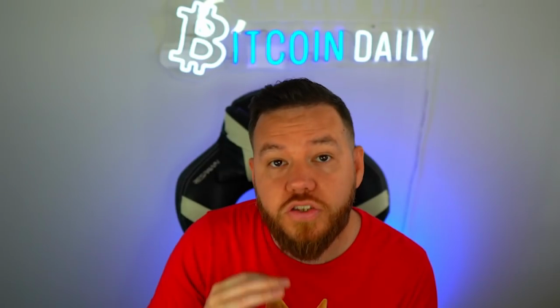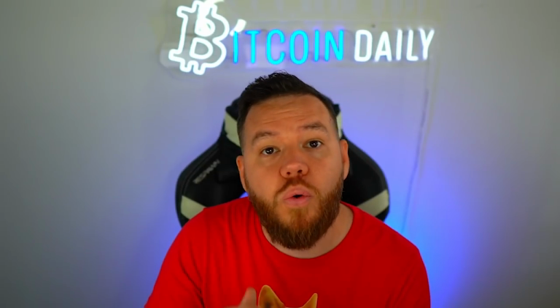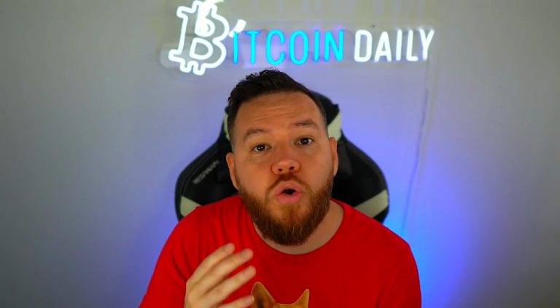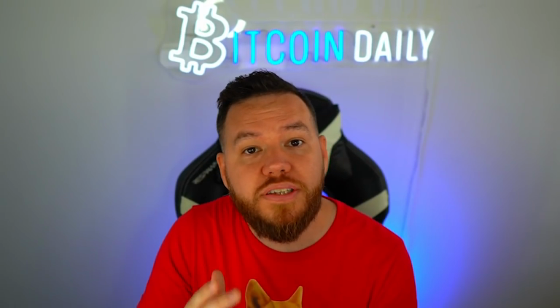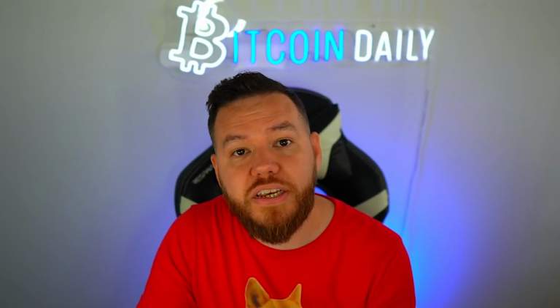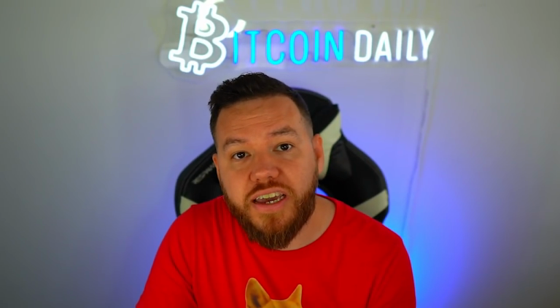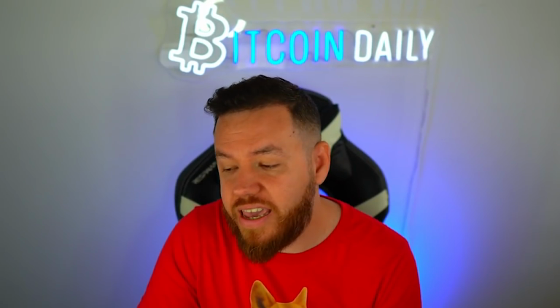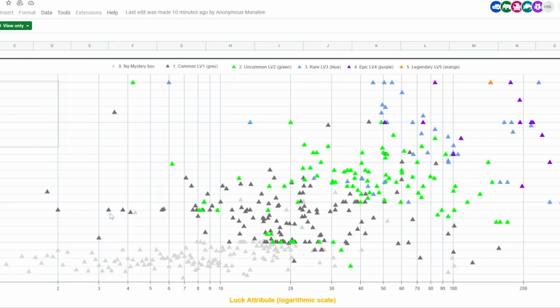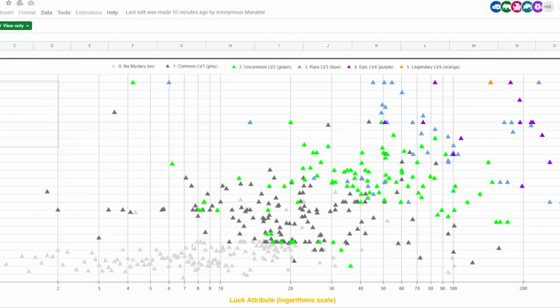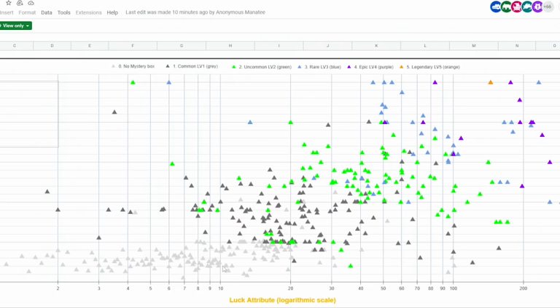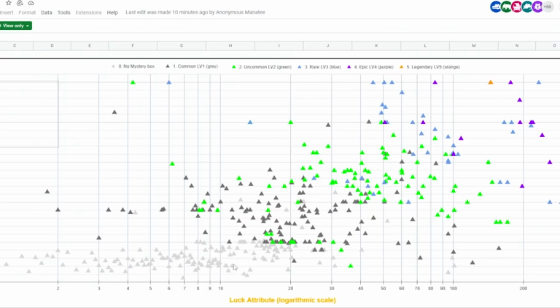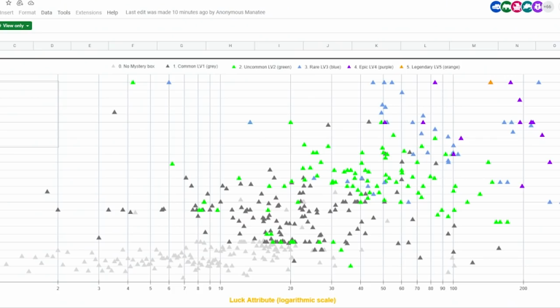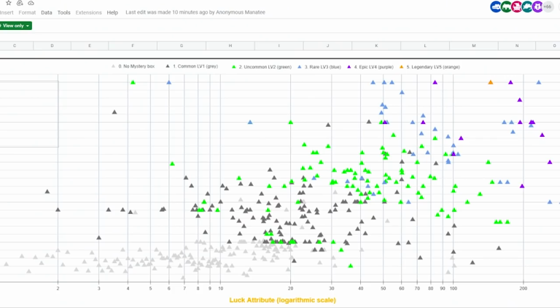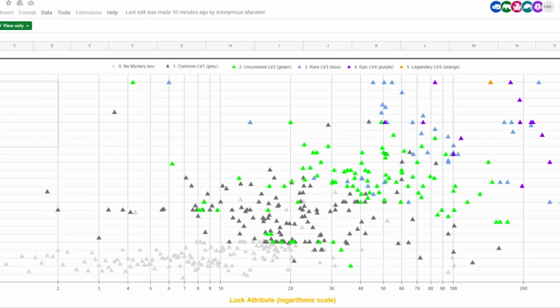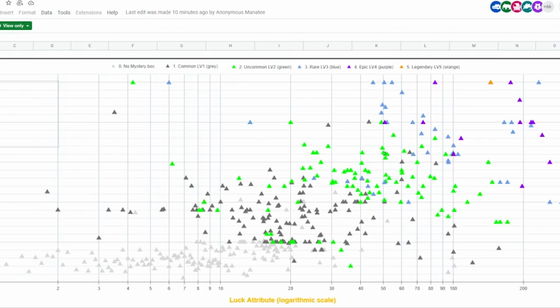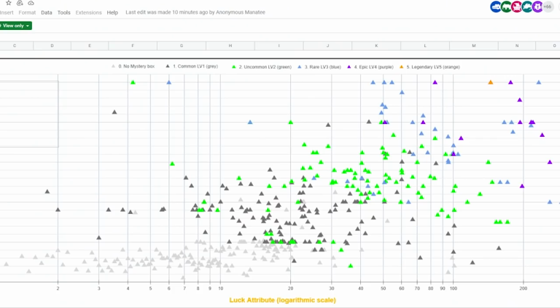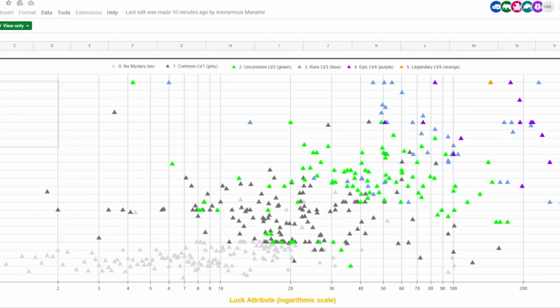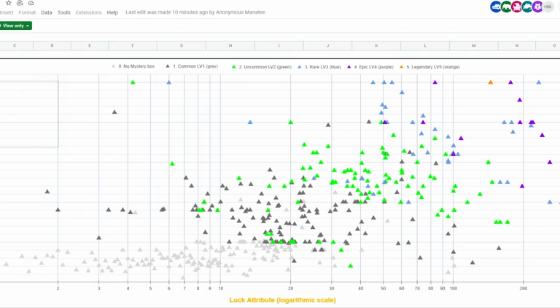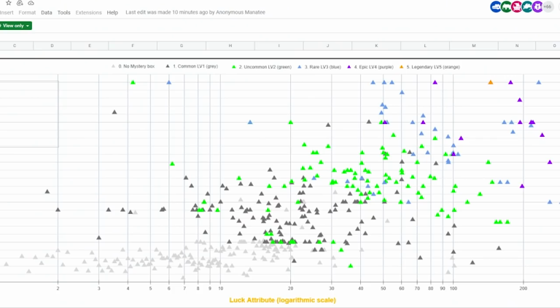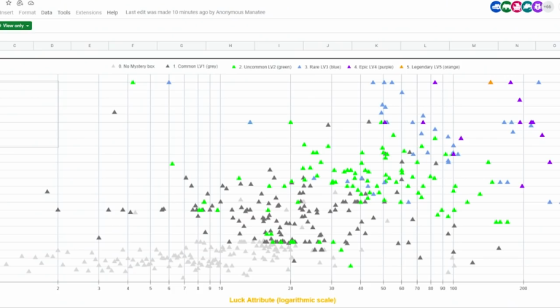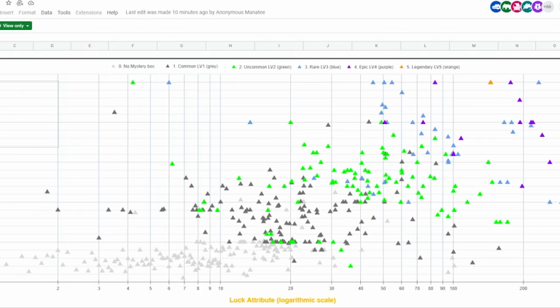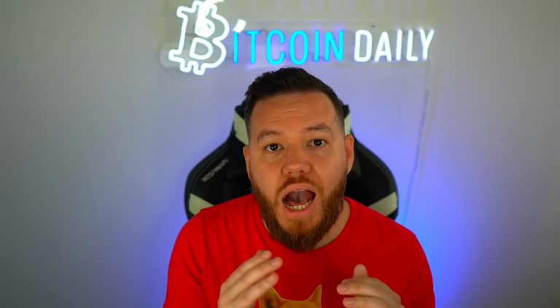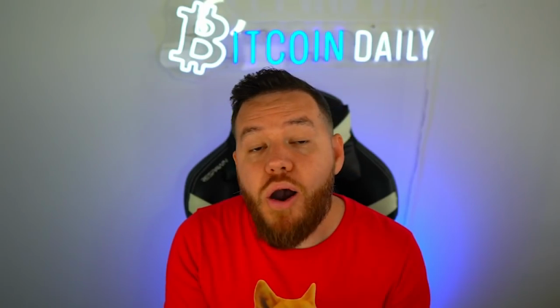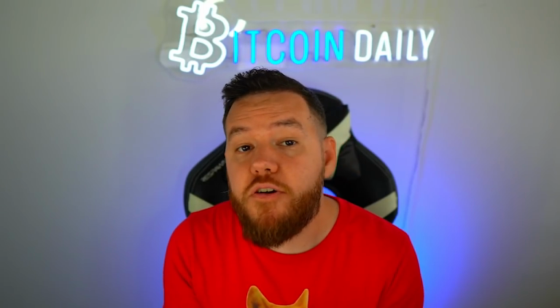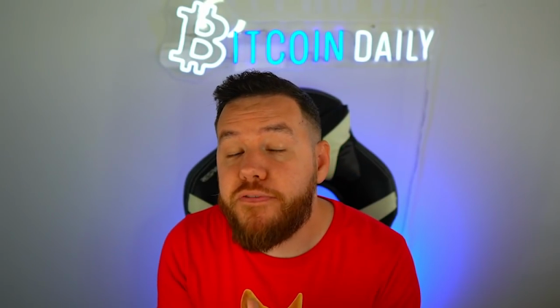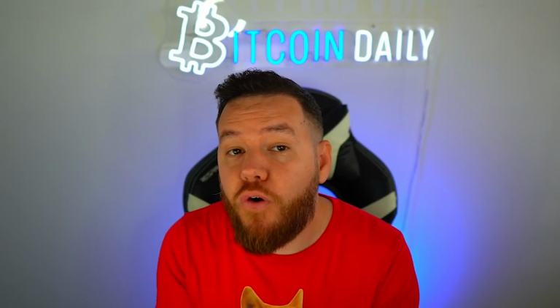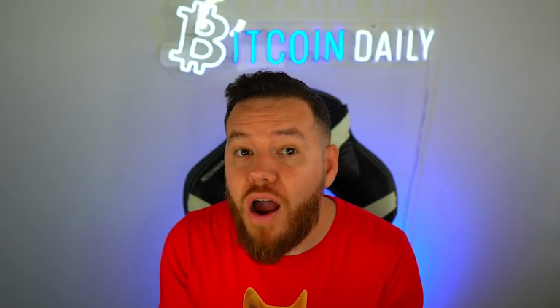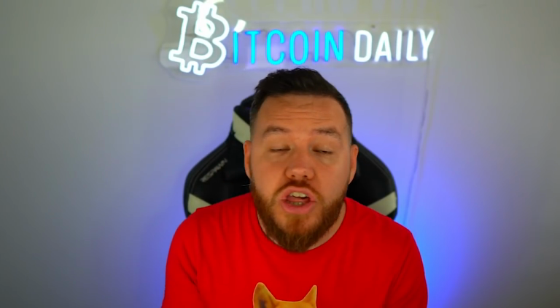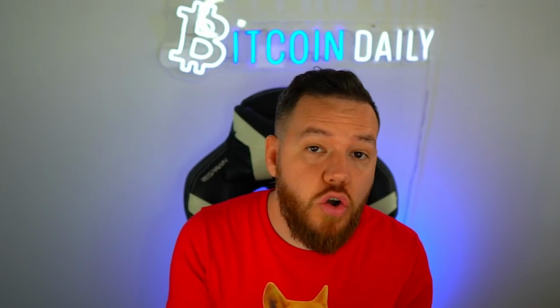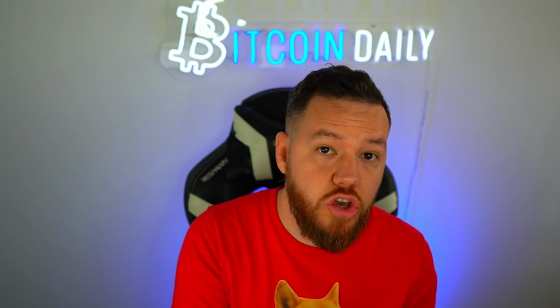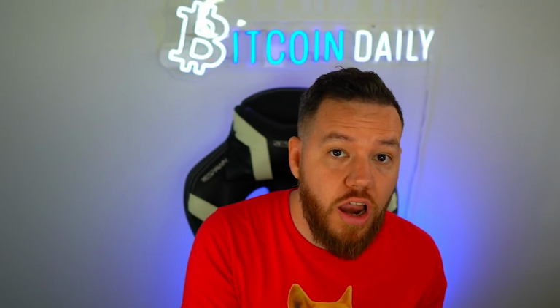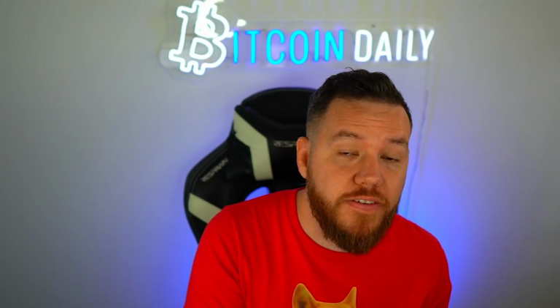What we're going to be looking at on this spreadsheet is the luck tab.